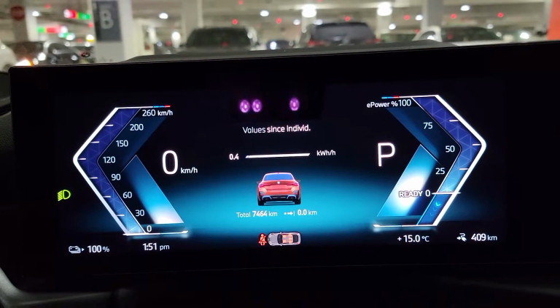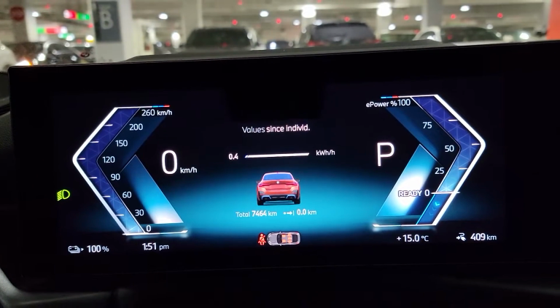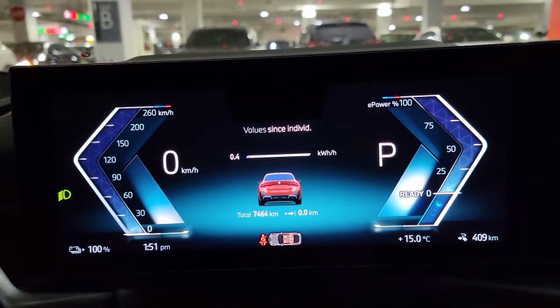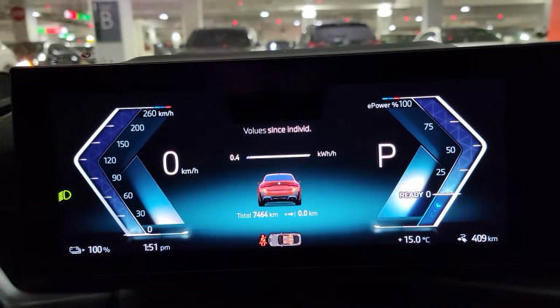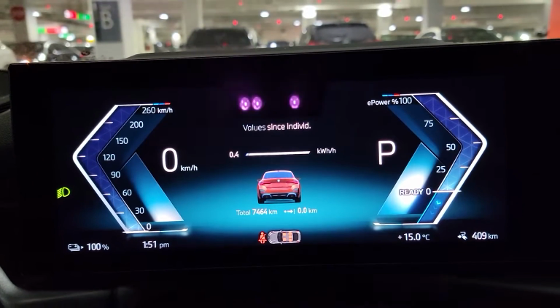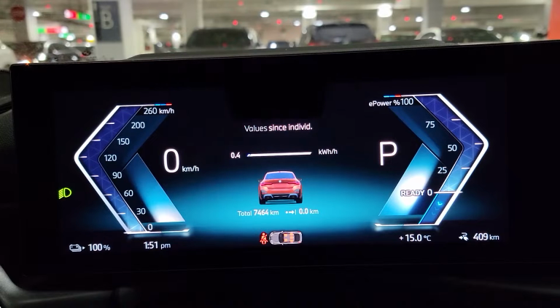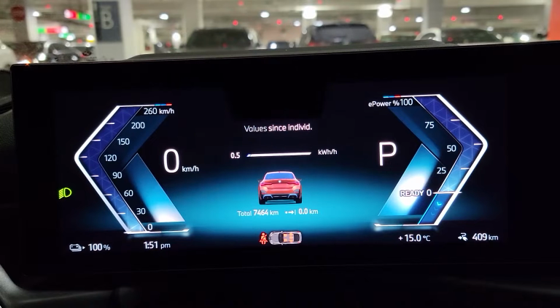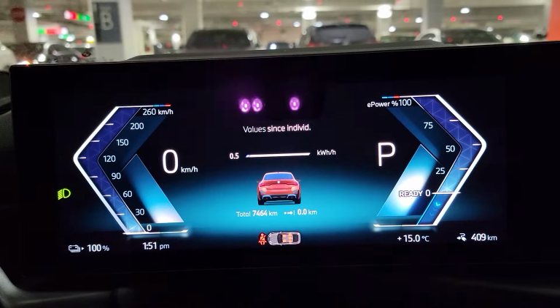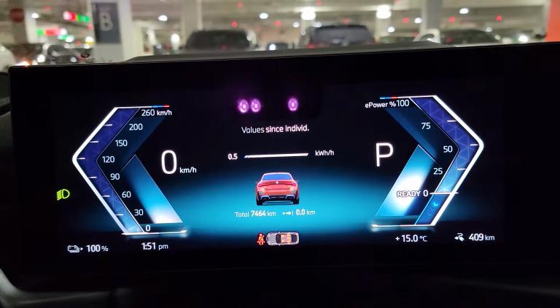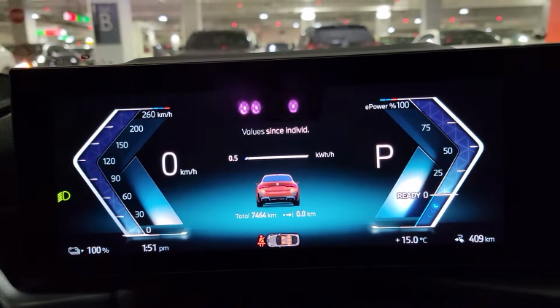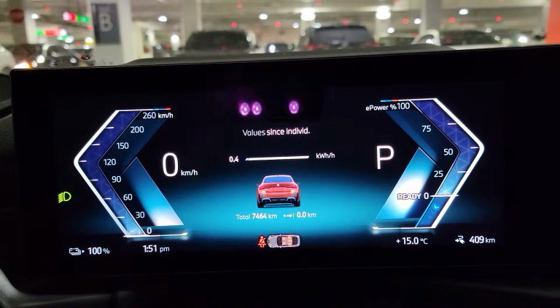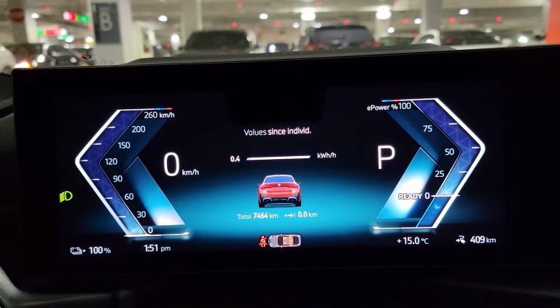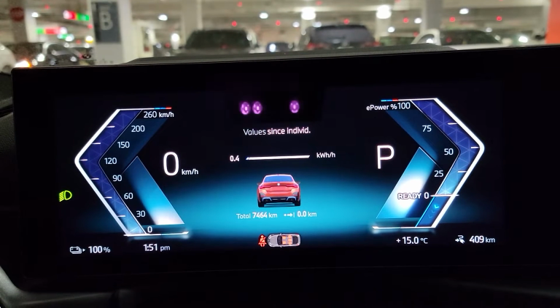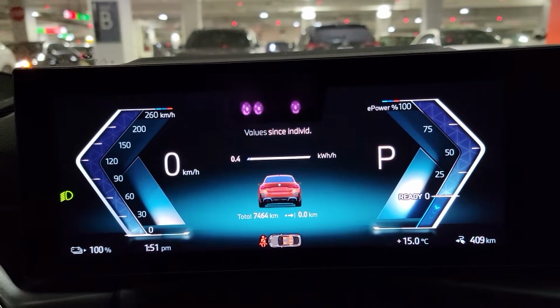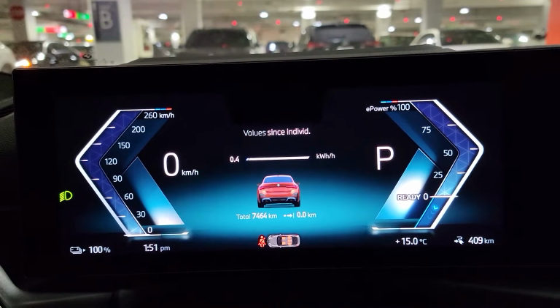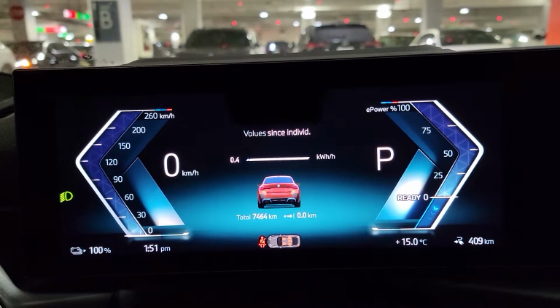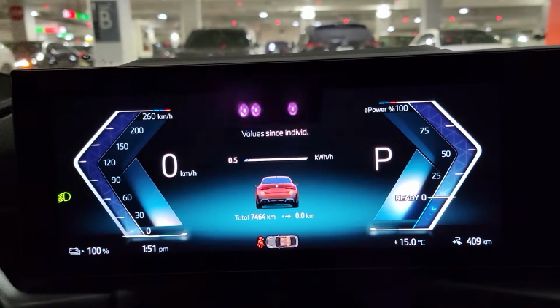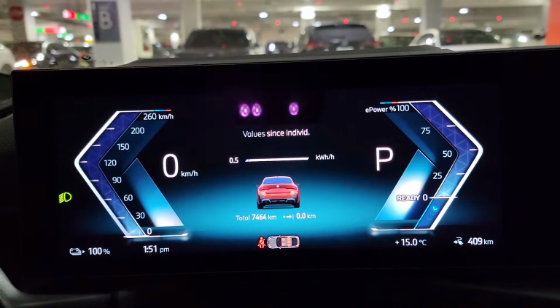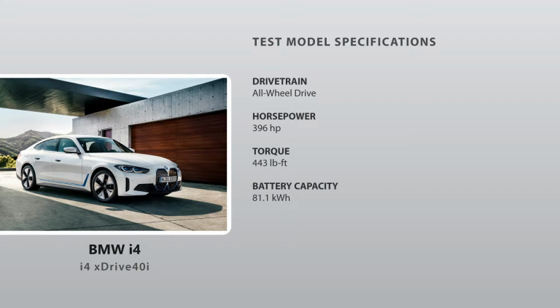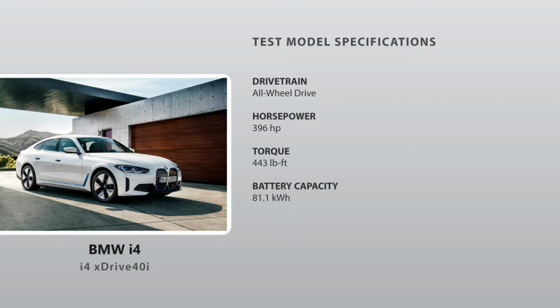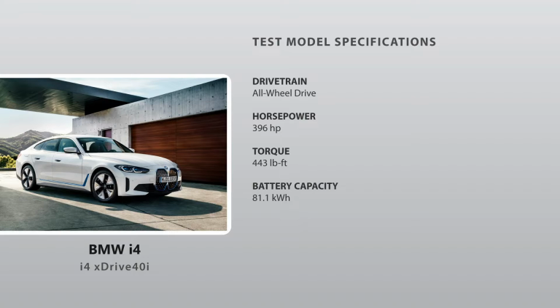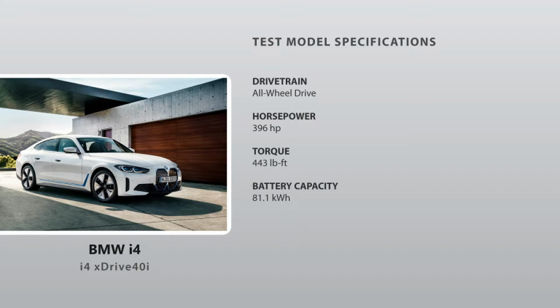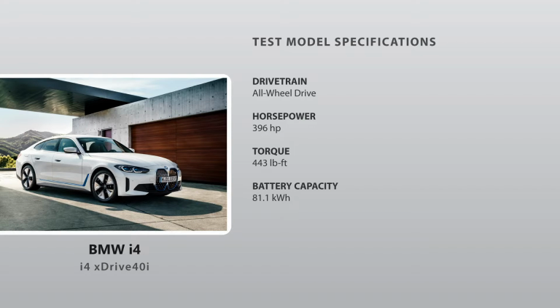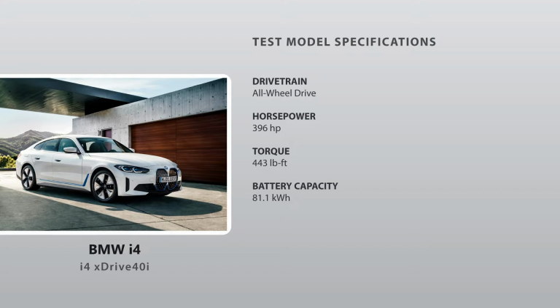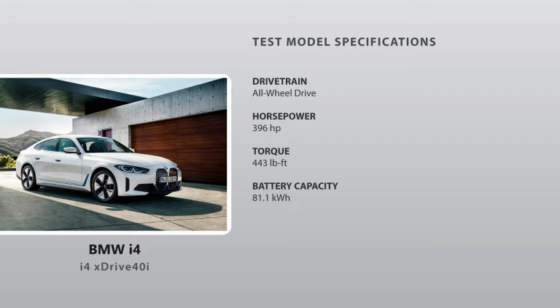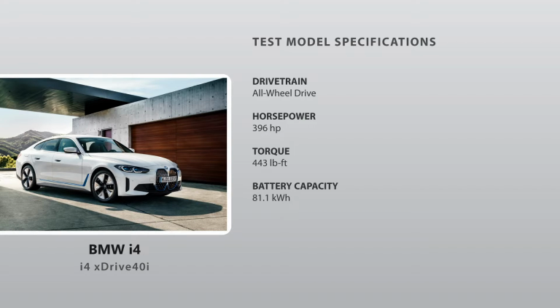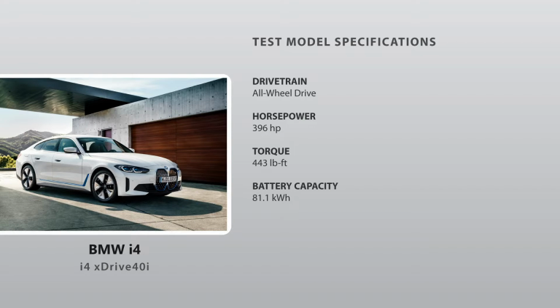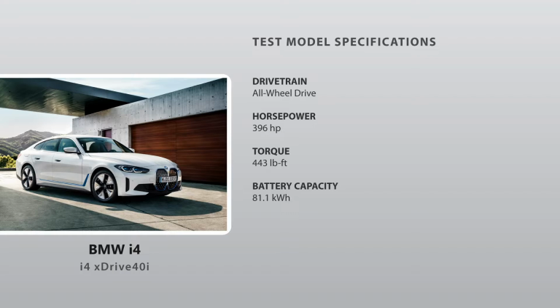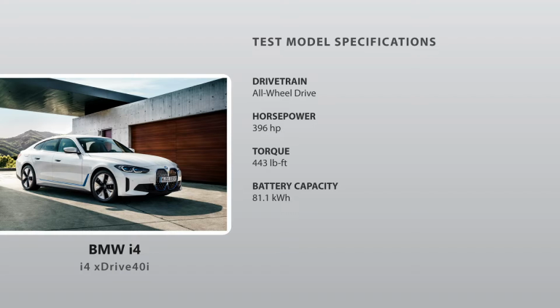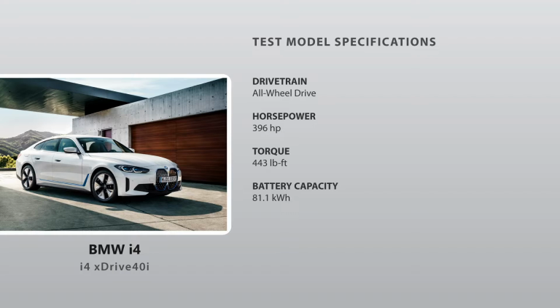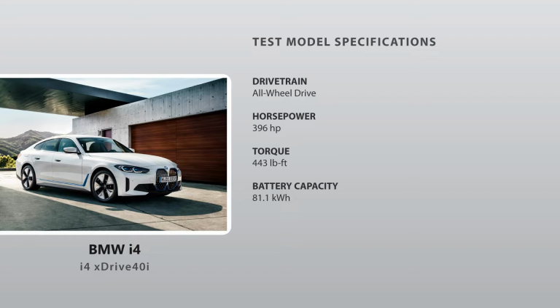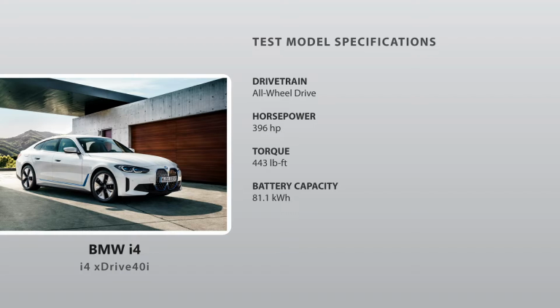We're going to be driving this over the week and see how many kilometers we complete, and after that we'll head to the charging station to see how much it costs to charge up, so stay tuned.